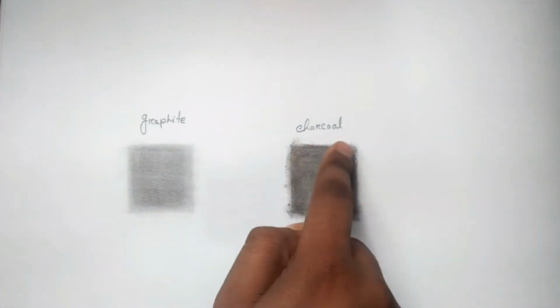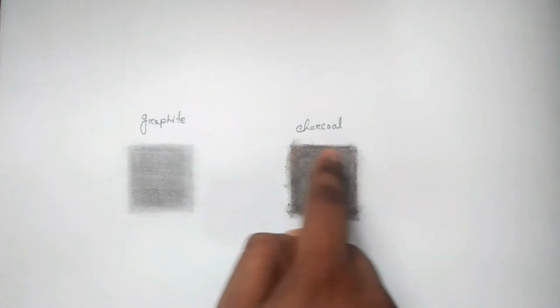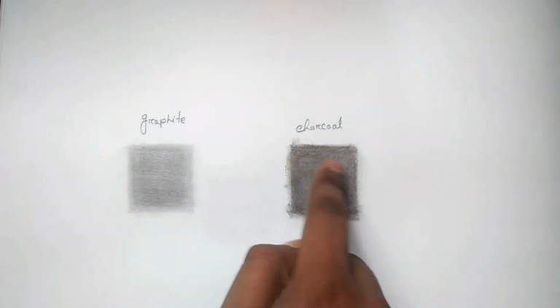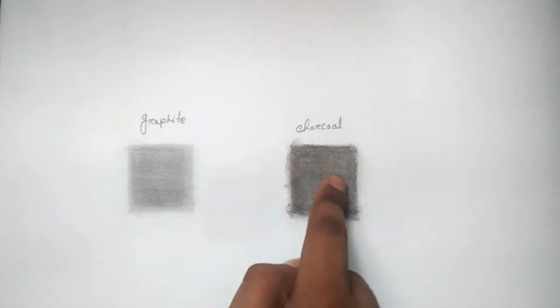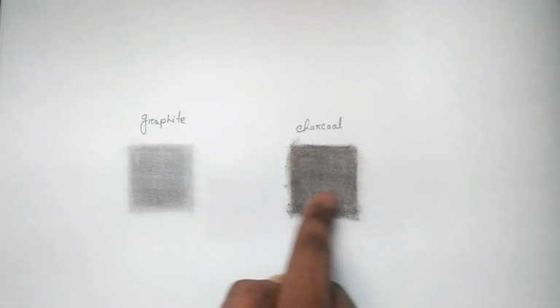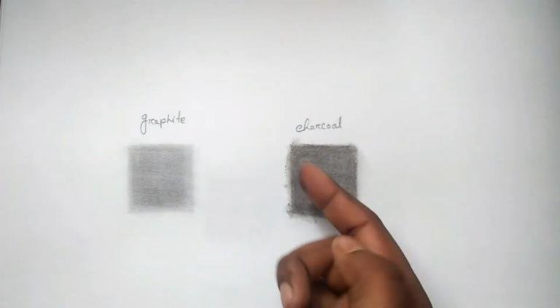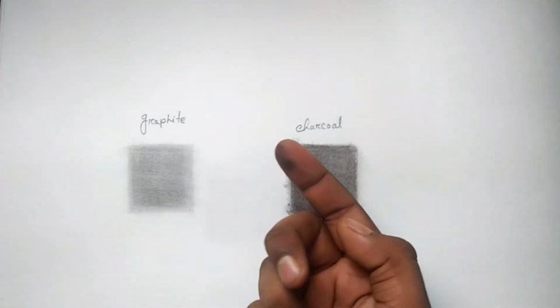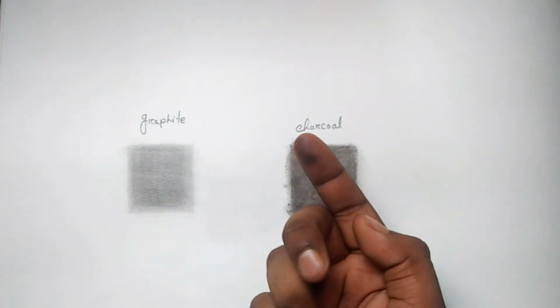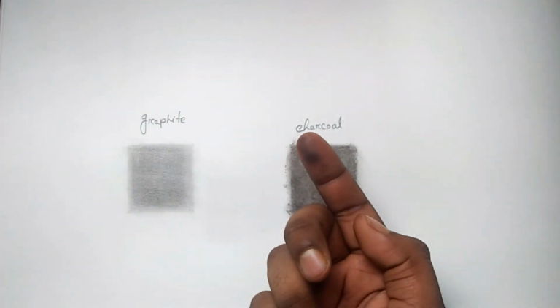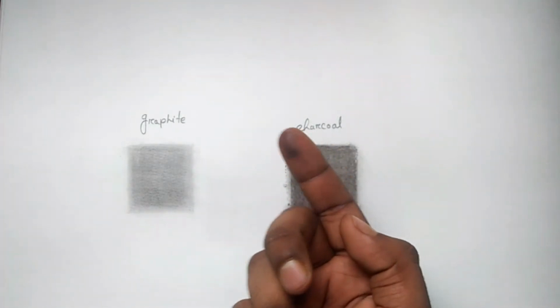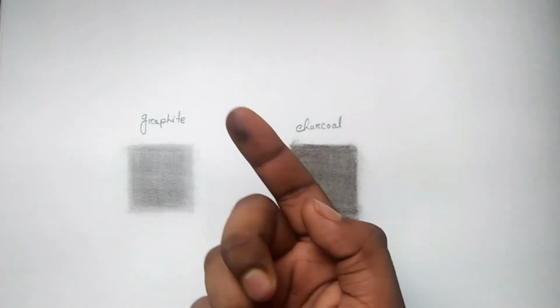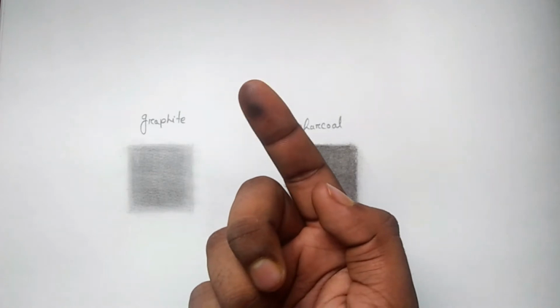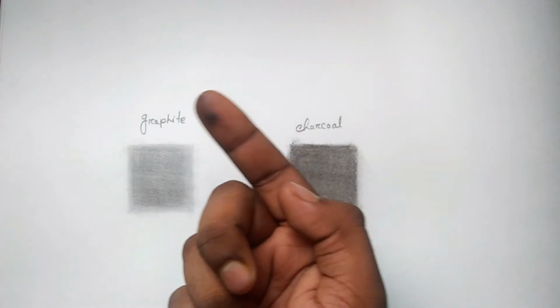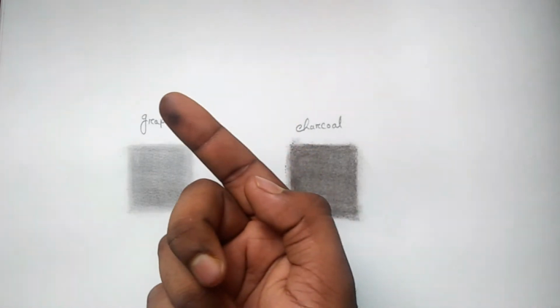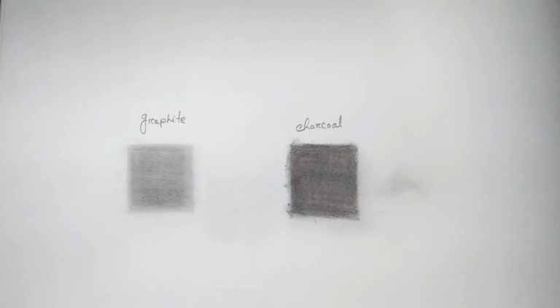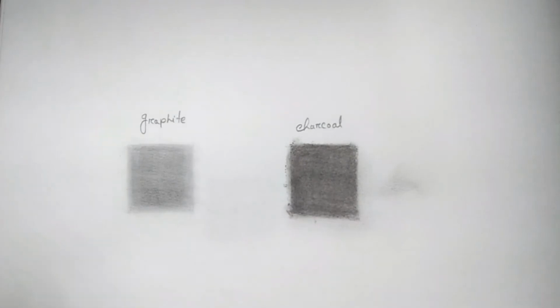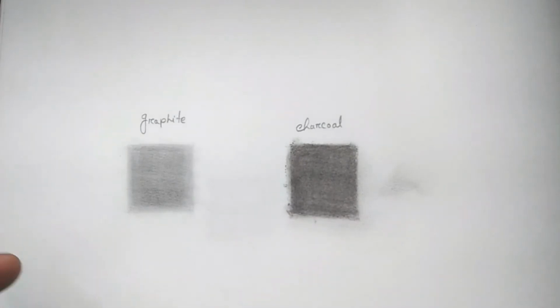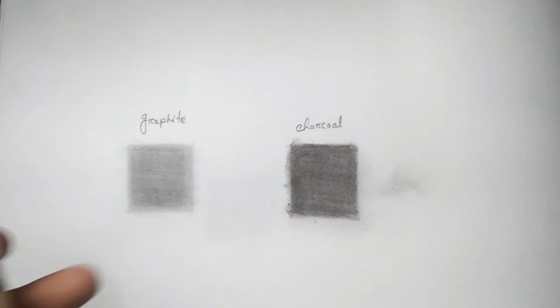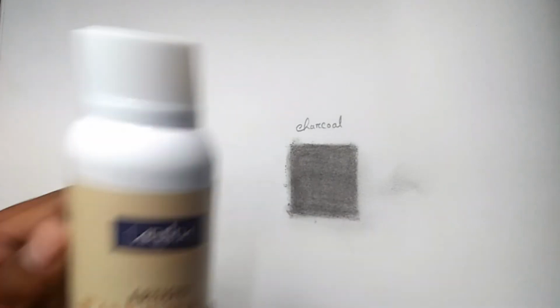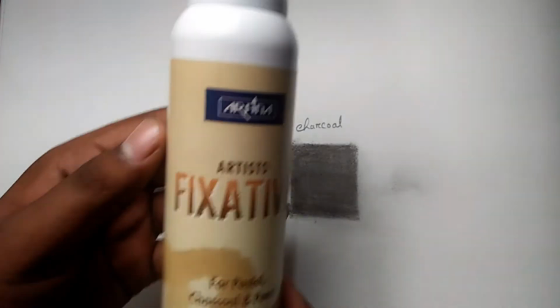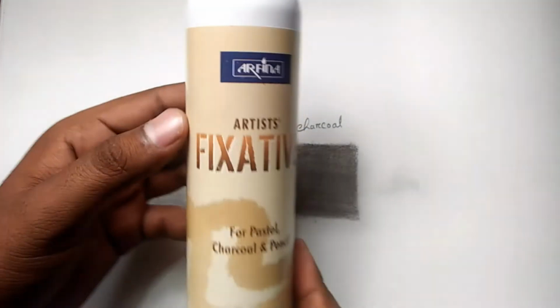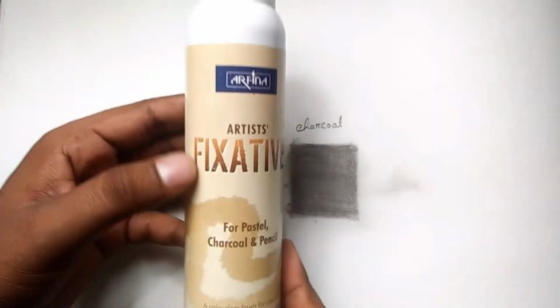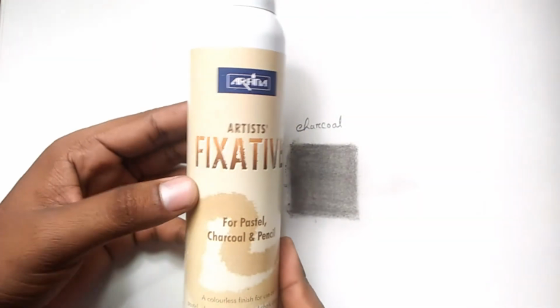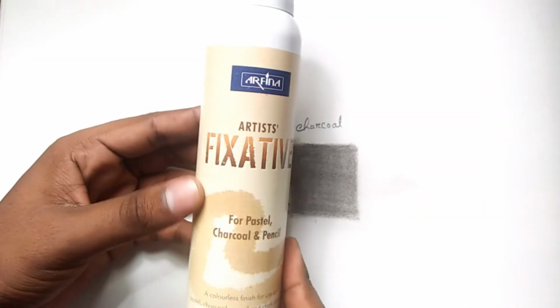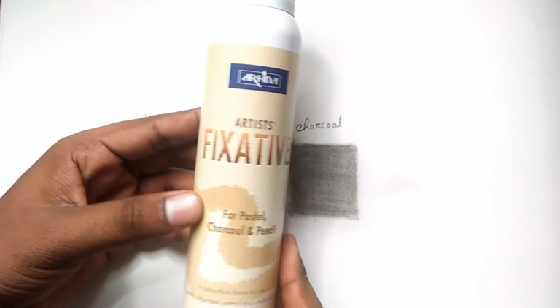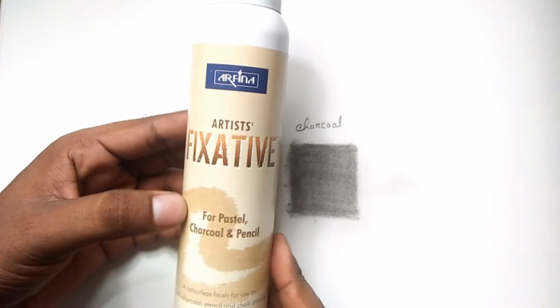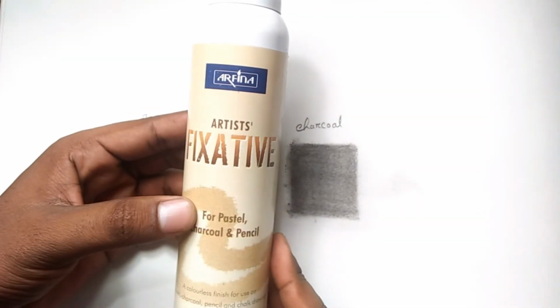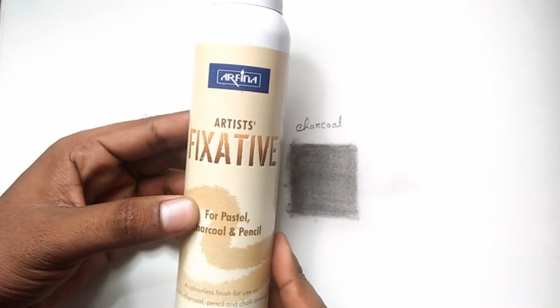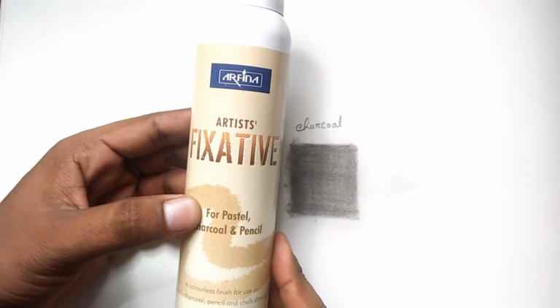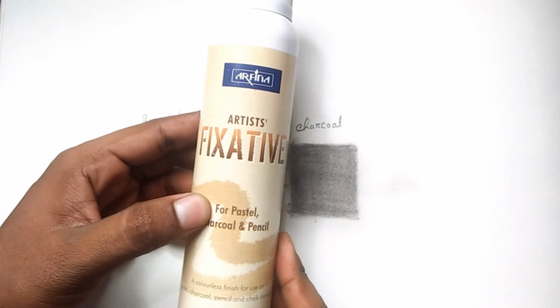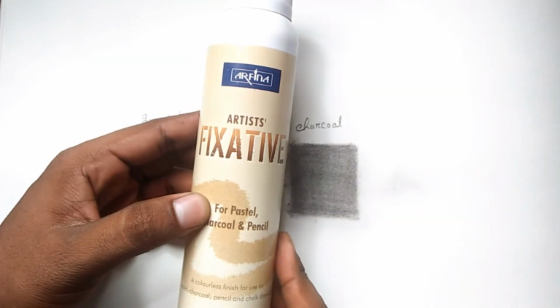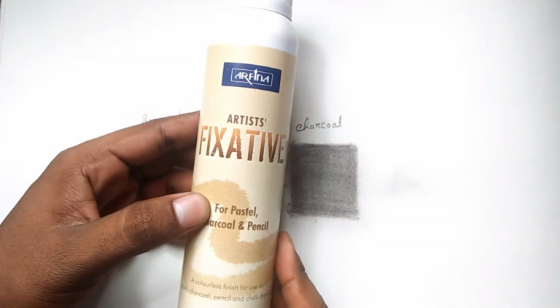Graphite charcoal is very good. I'll show you how to use a fixative spray.